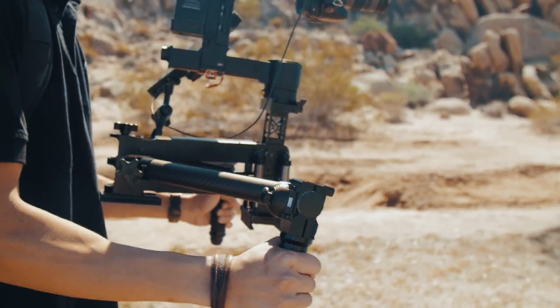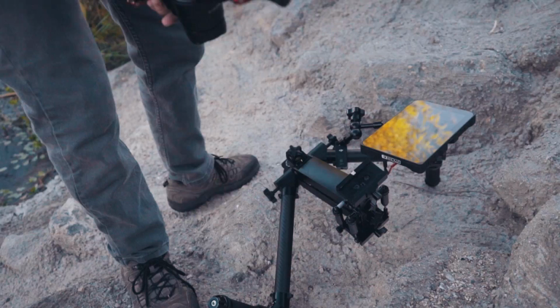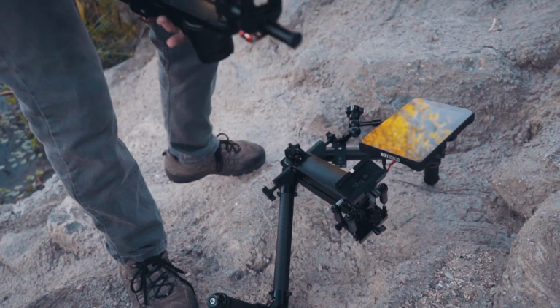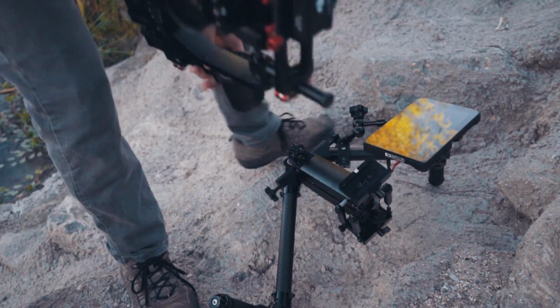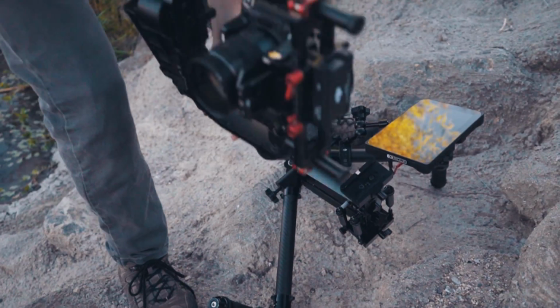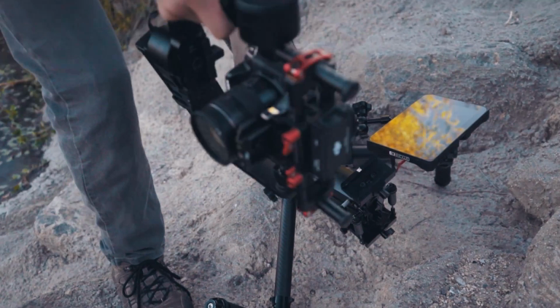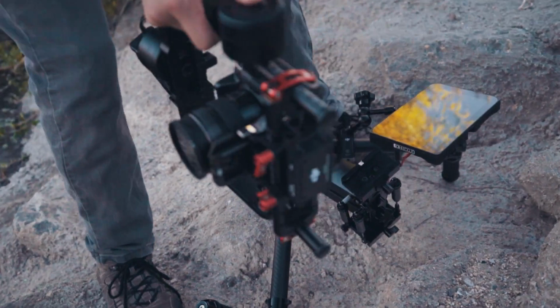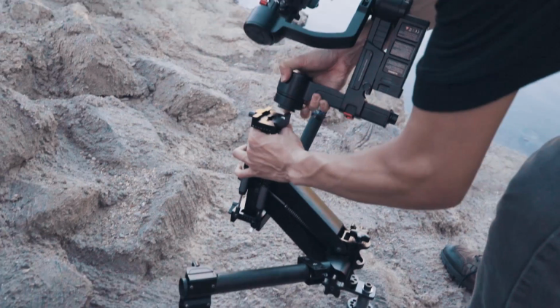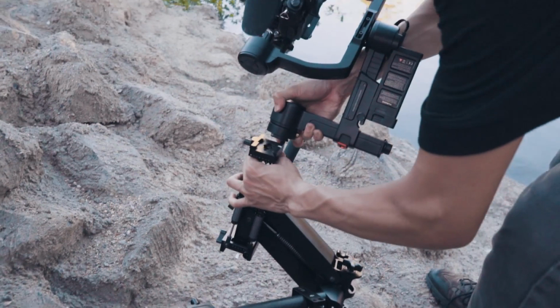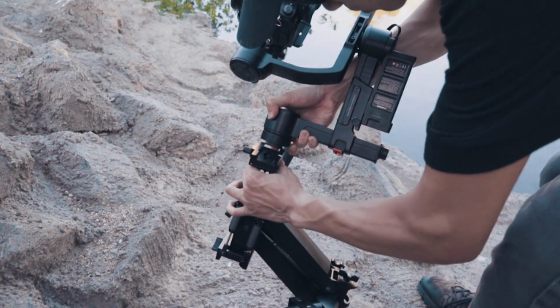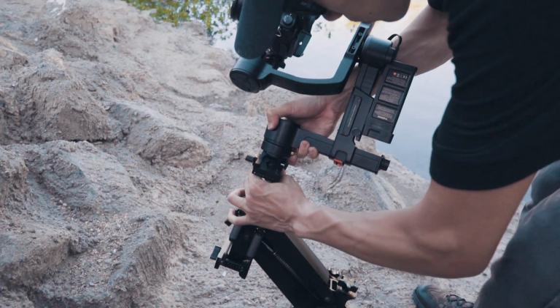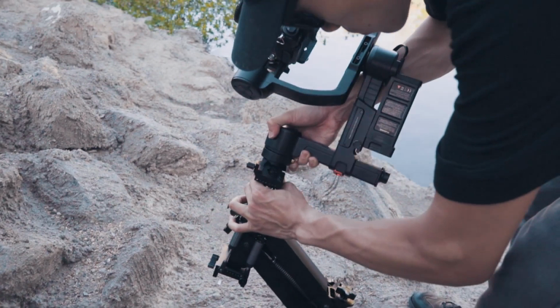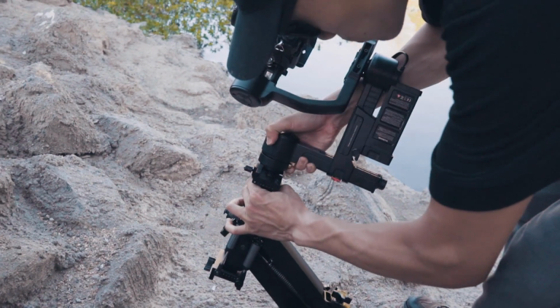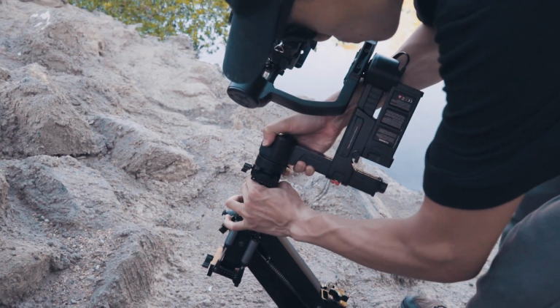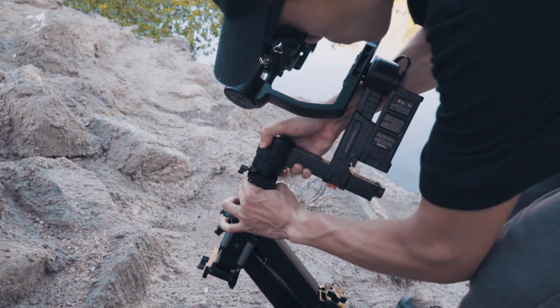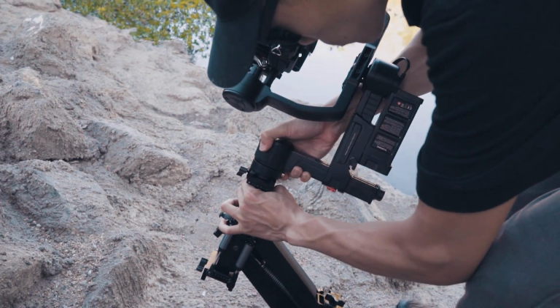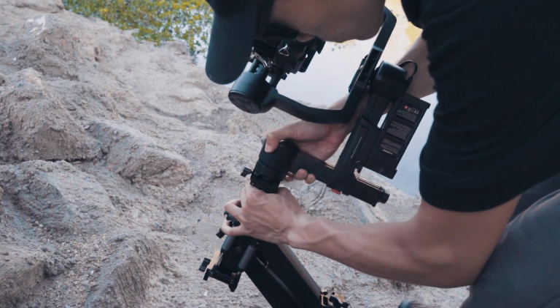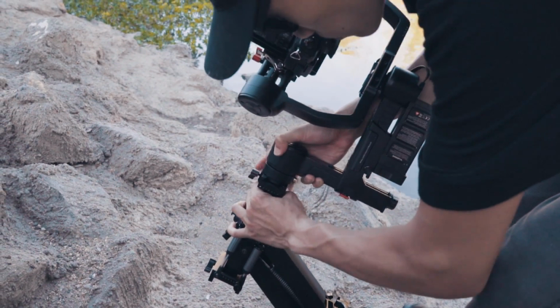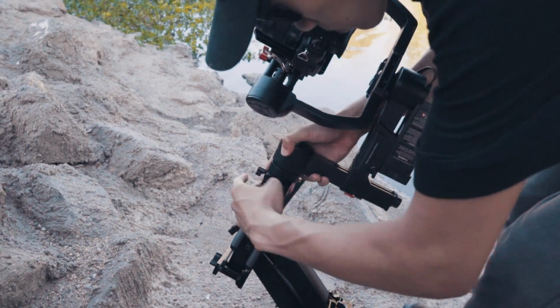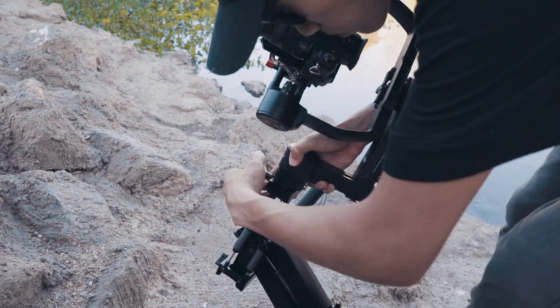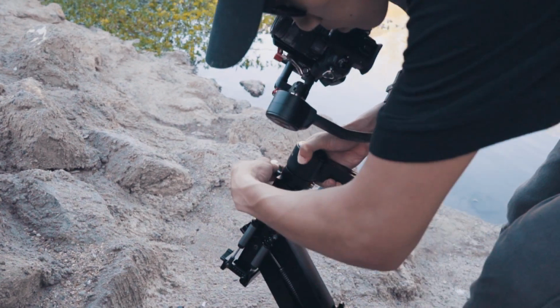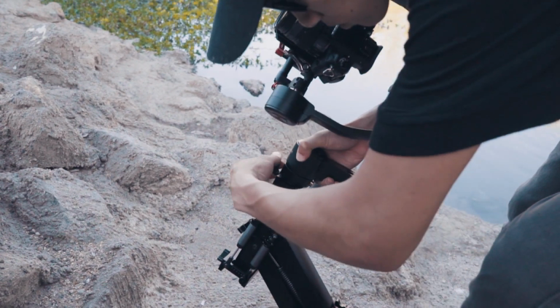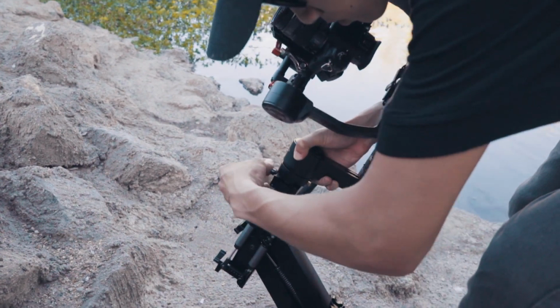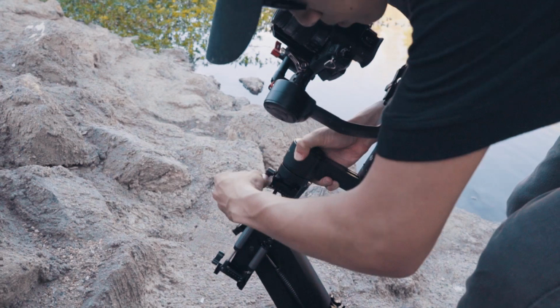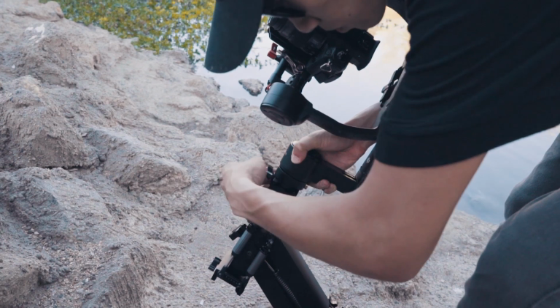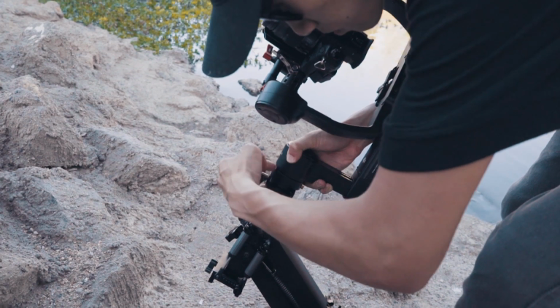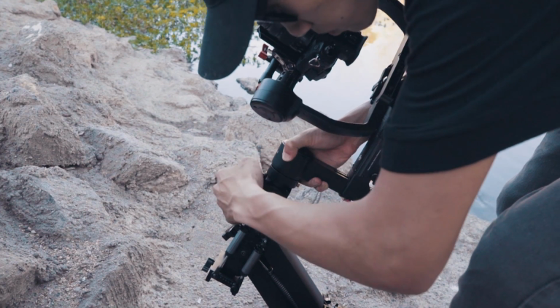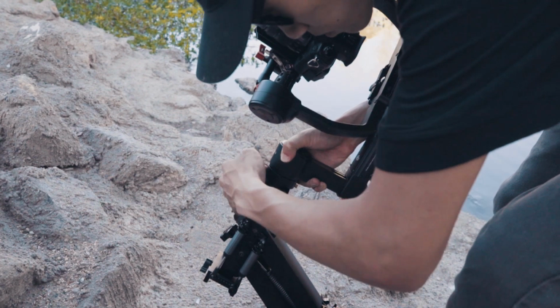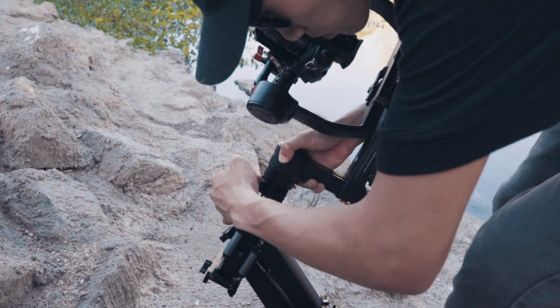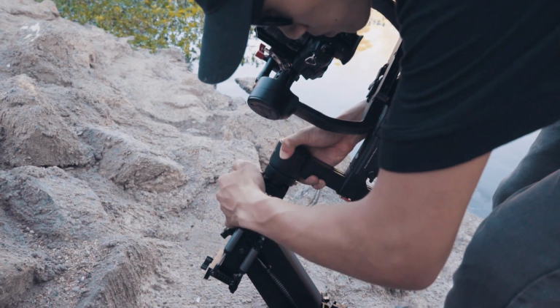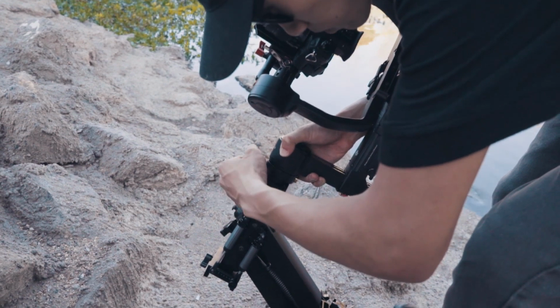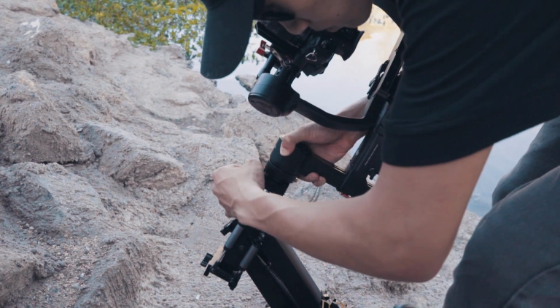Equipped with a quick release system, your gimbals can be easily mounted and ready to shoot in seconds.